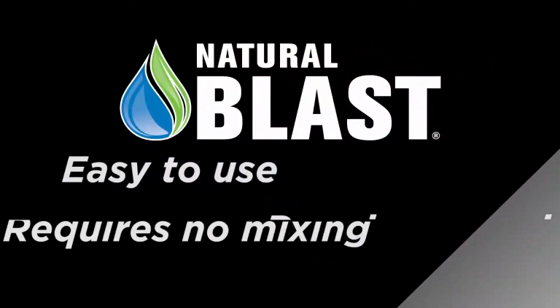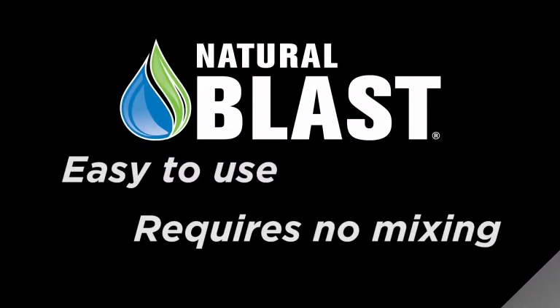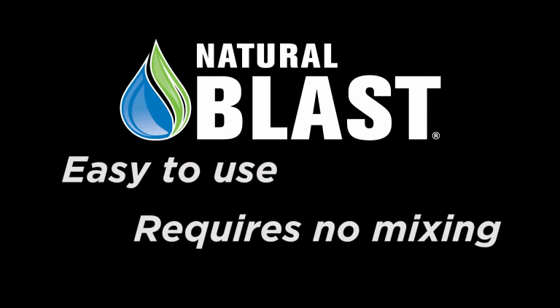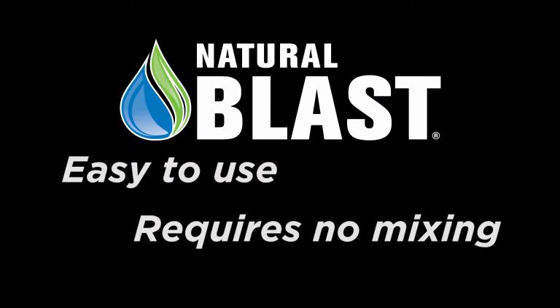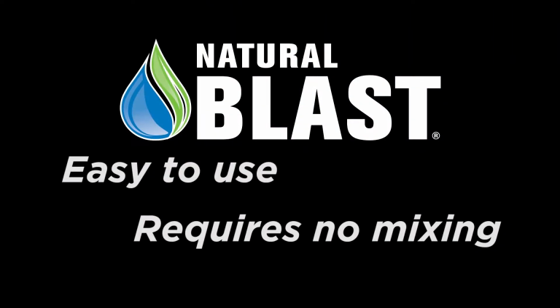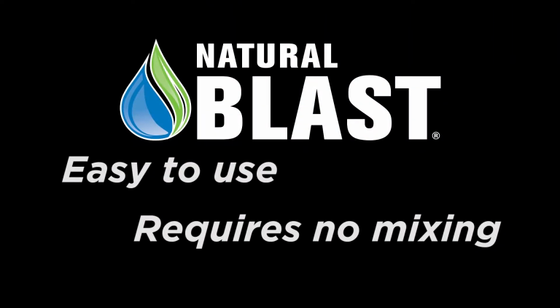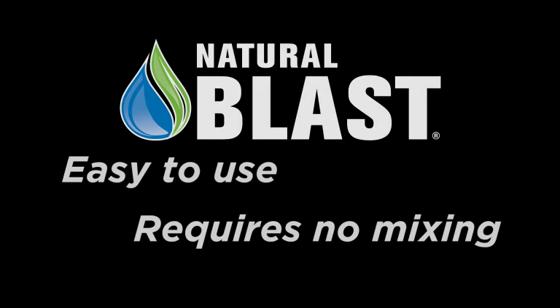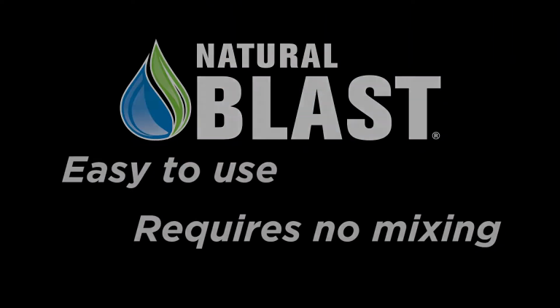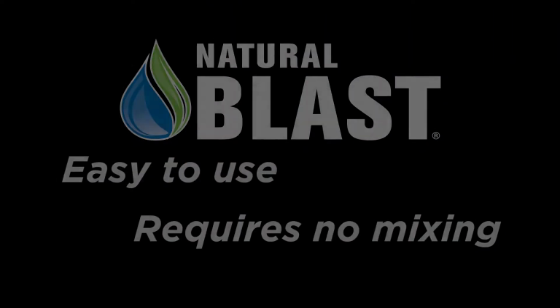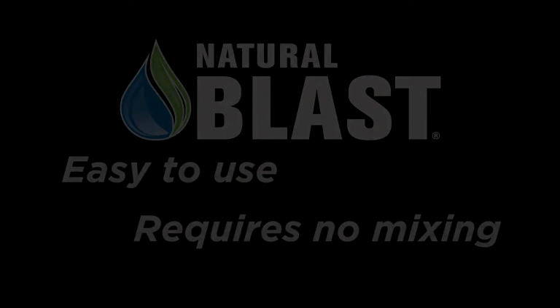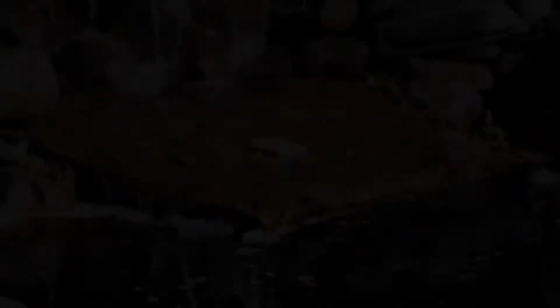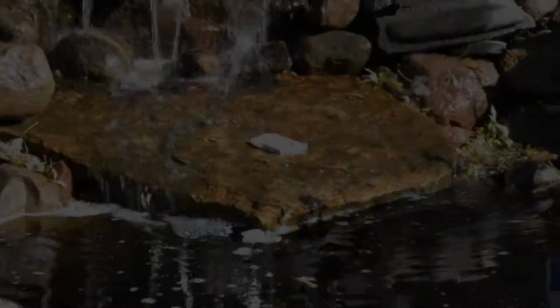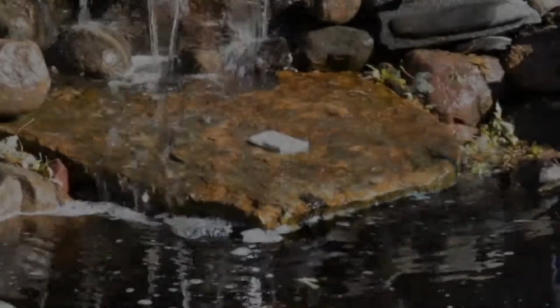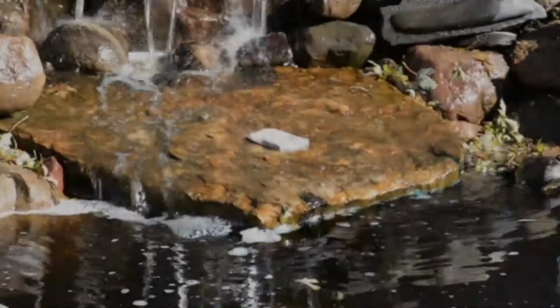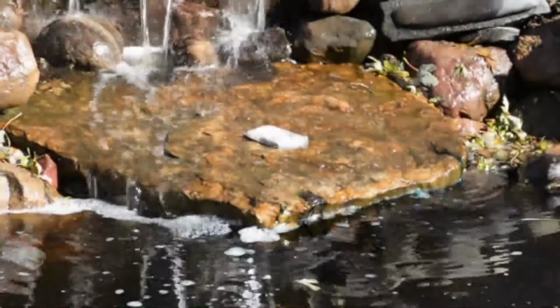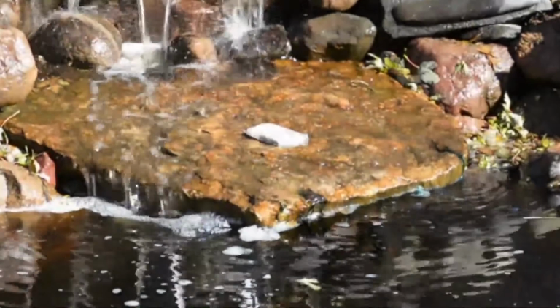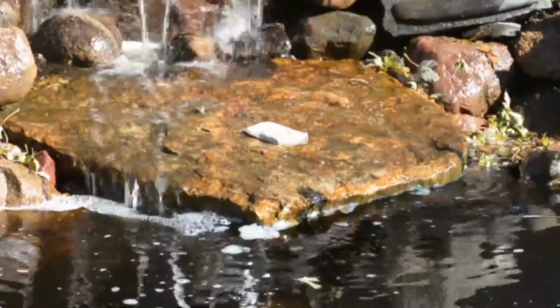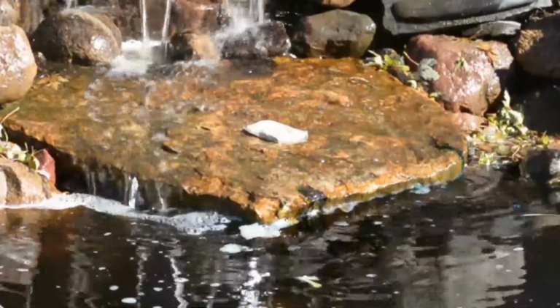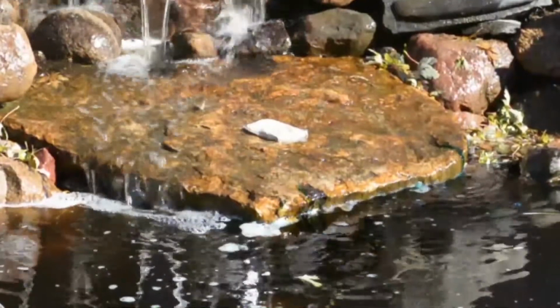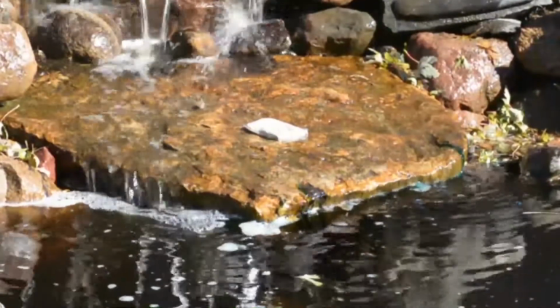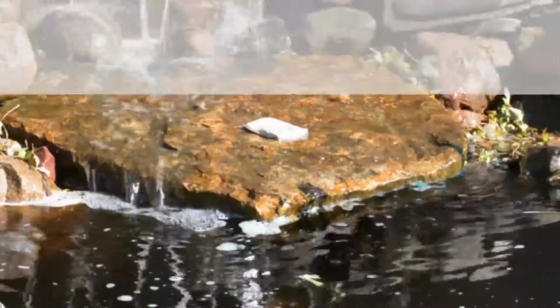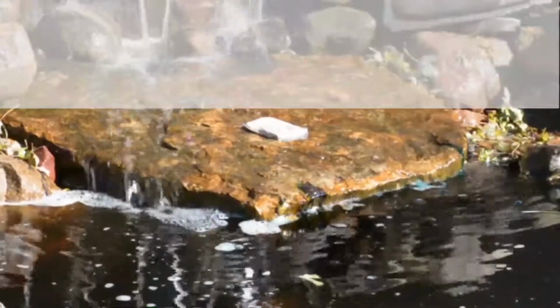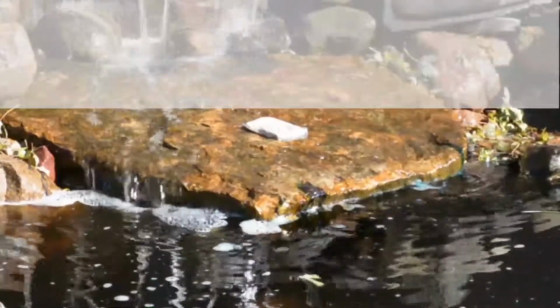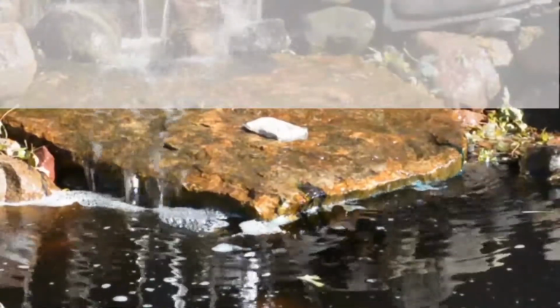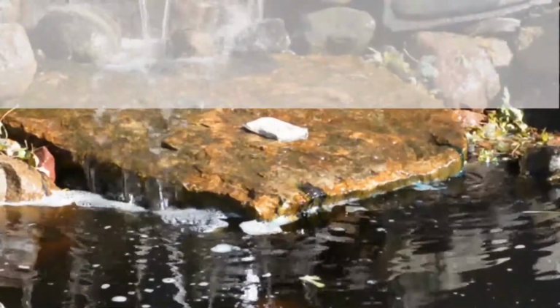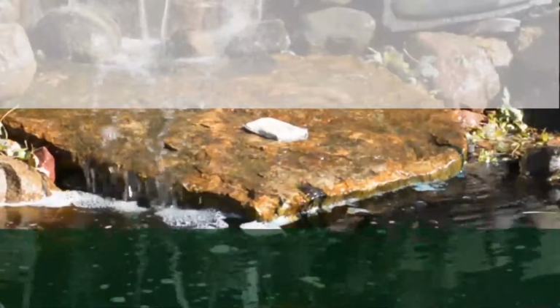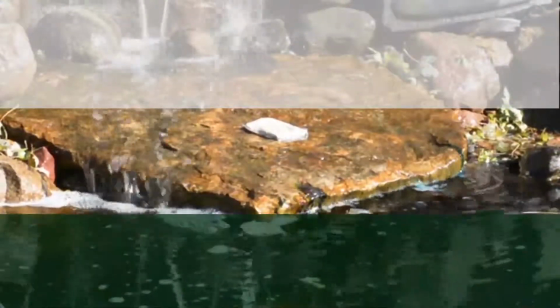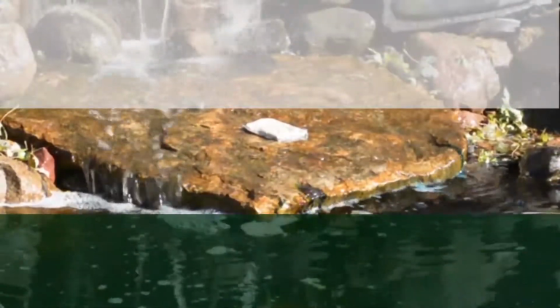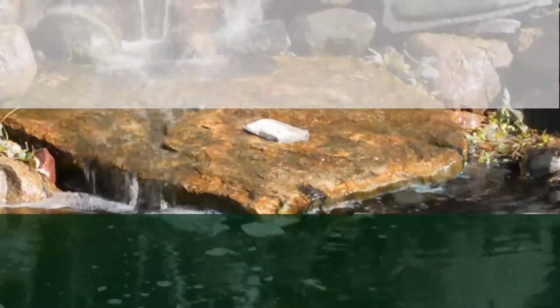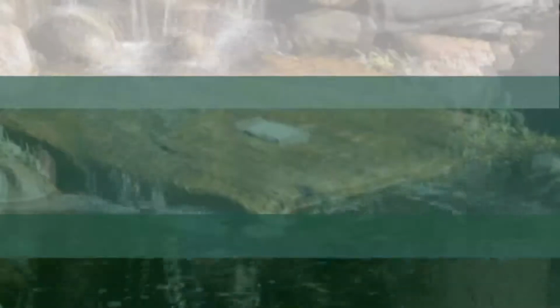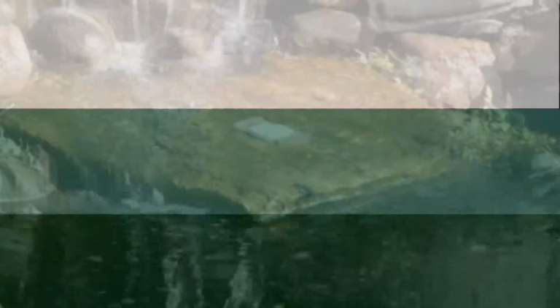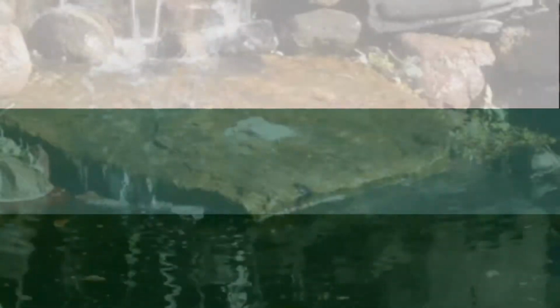Just toss this supplement into ponds, and it goes to work immediately. The bacteria and enzymes travel through the entire water table, targeting the top, bottom, and middle of the water.